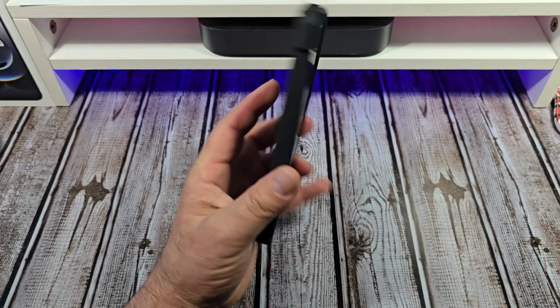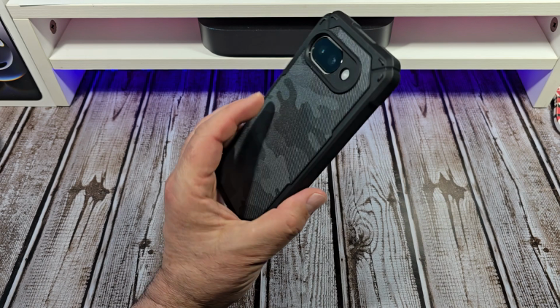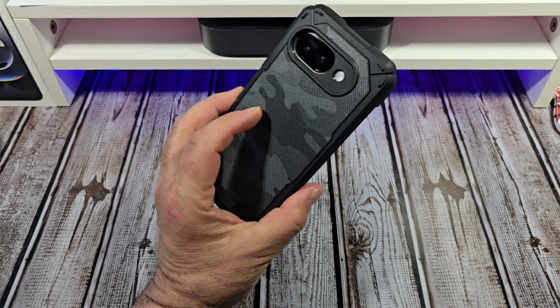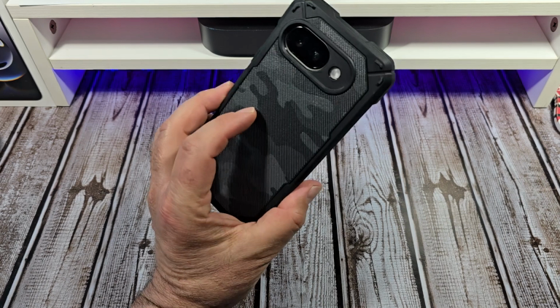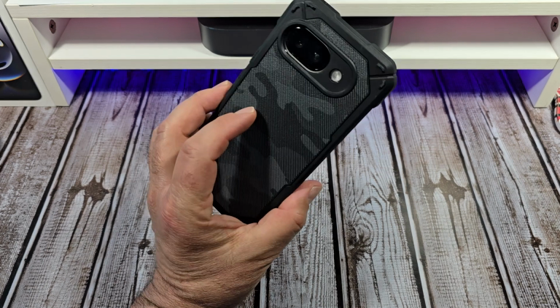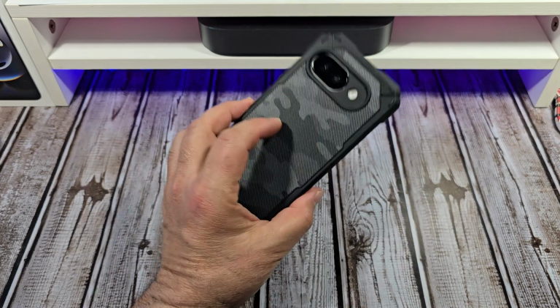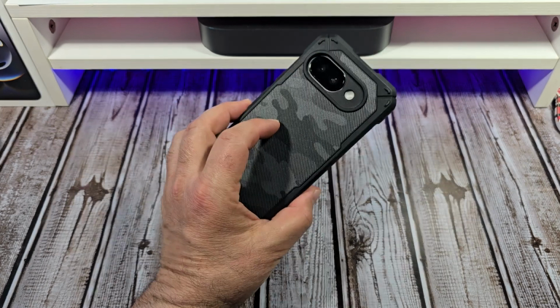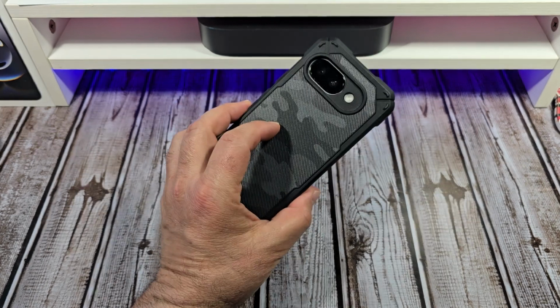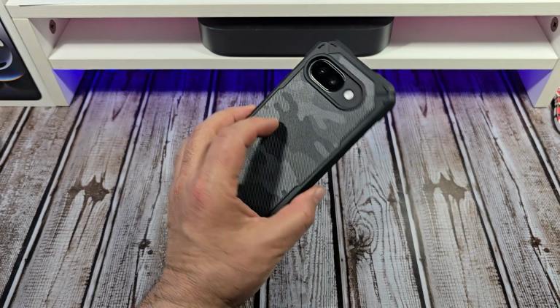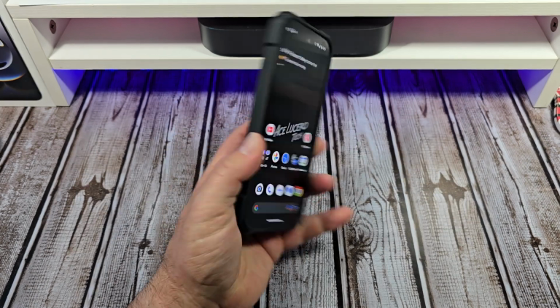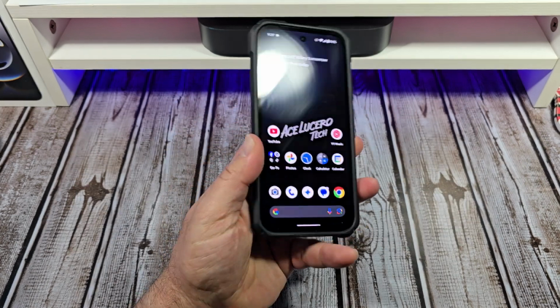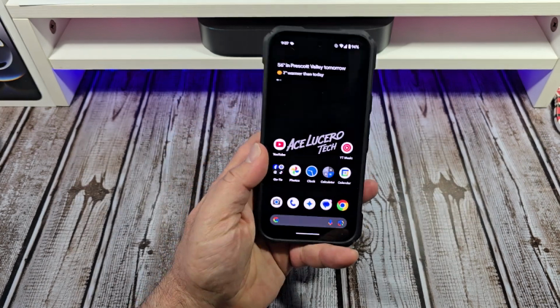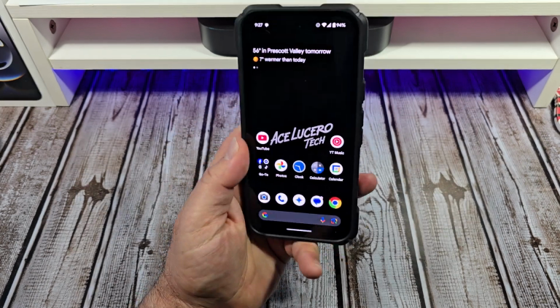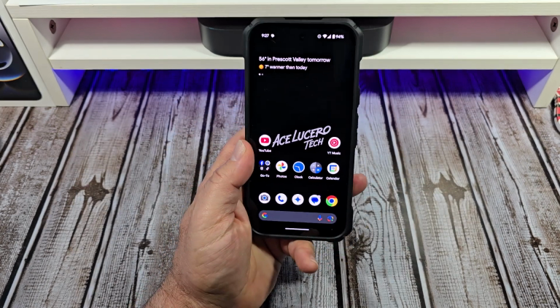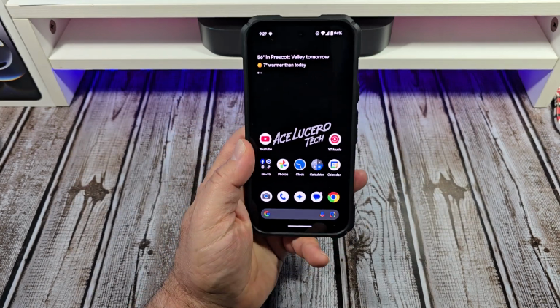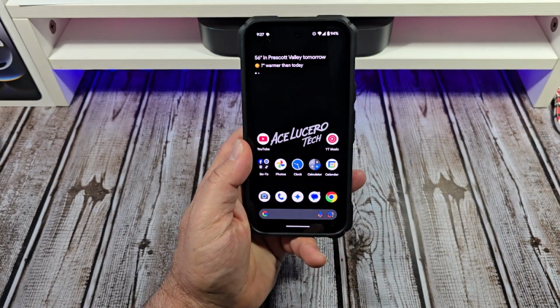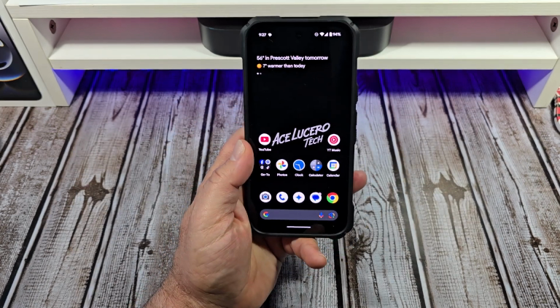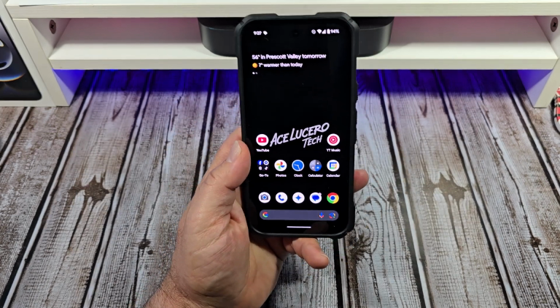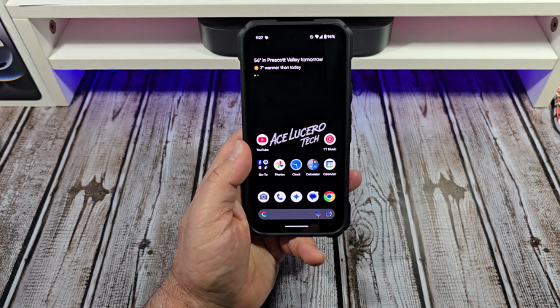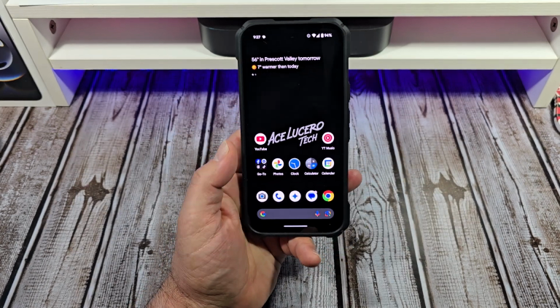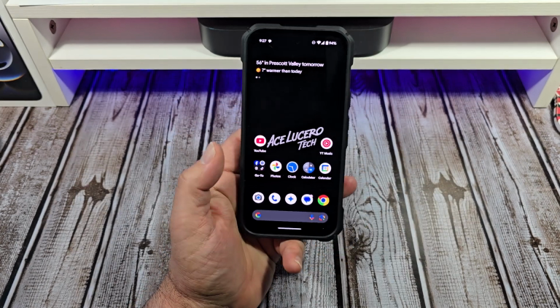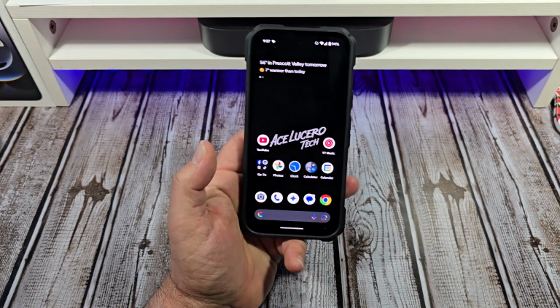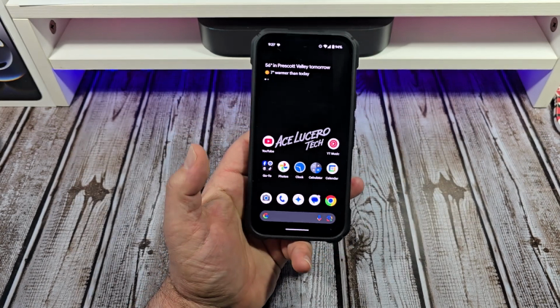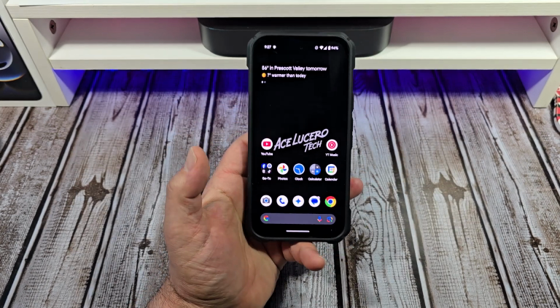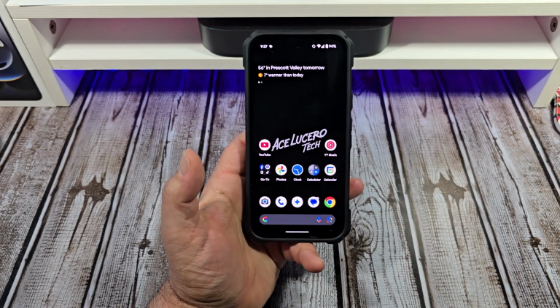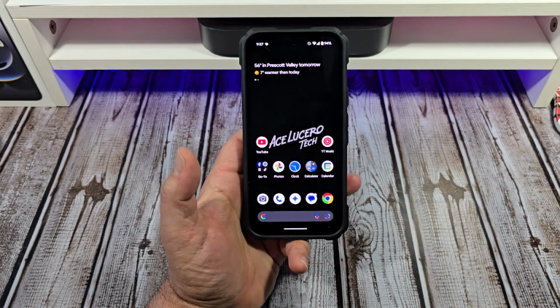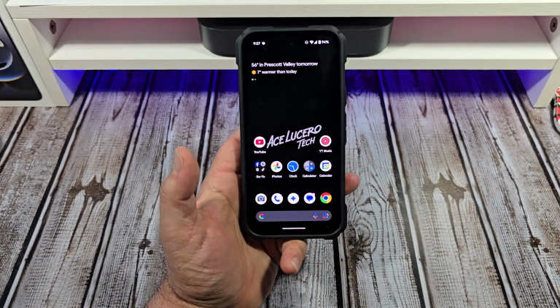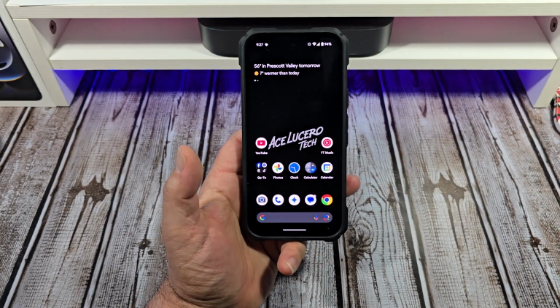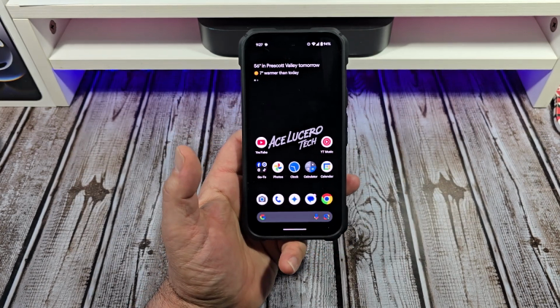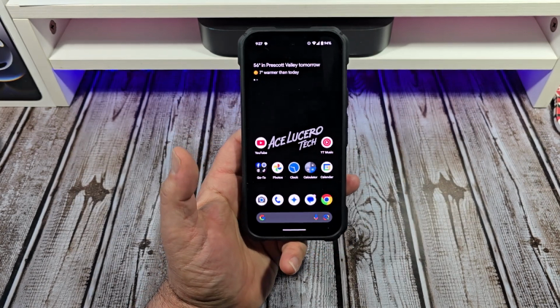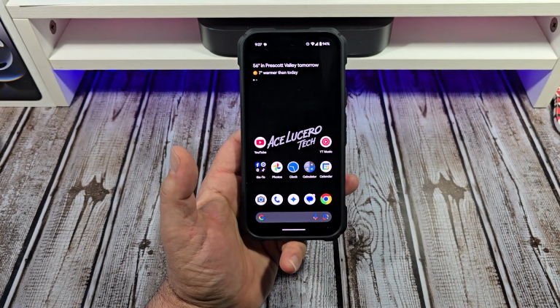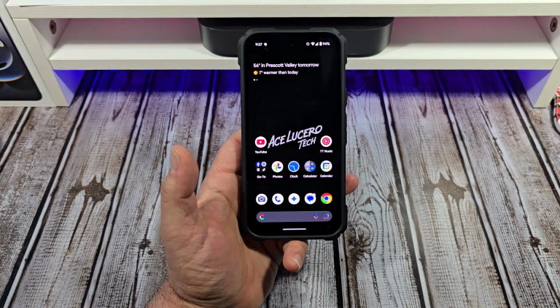Alright everybody, make sure when you get your brand new Pixel 9a that you come into your display settings and adjust it accordingly. Bye!